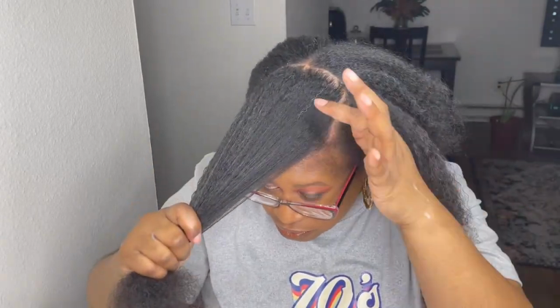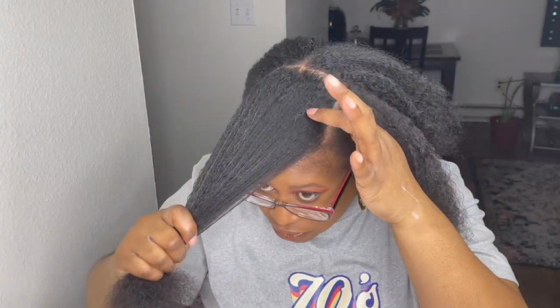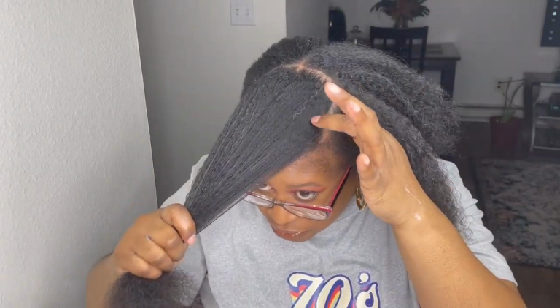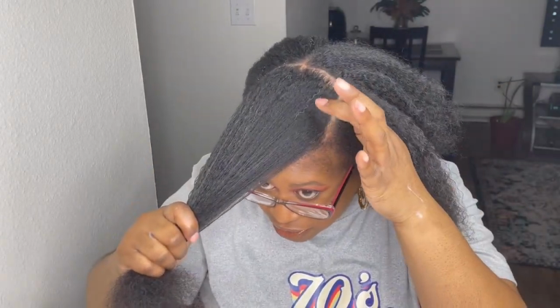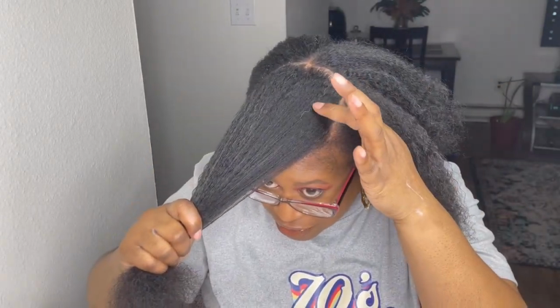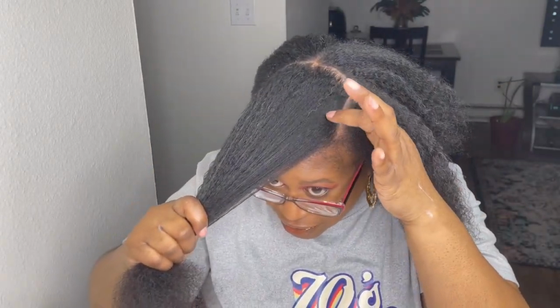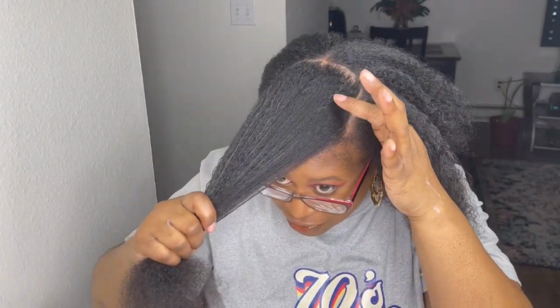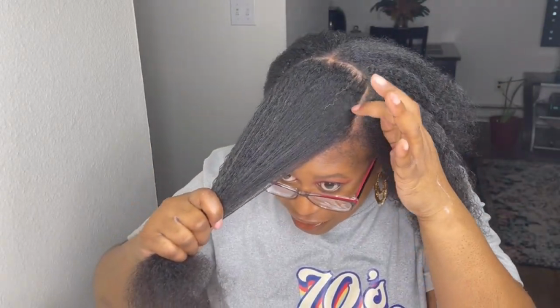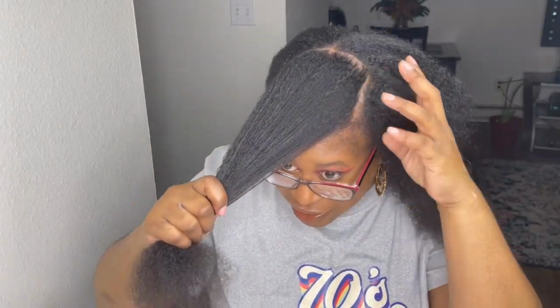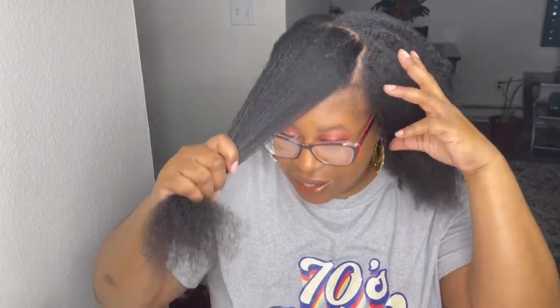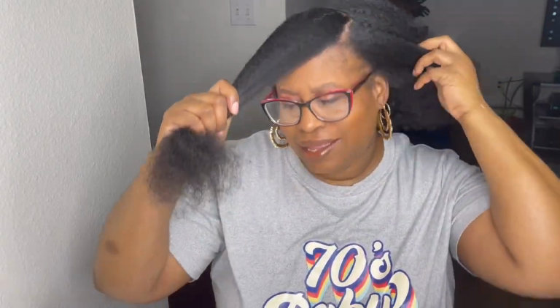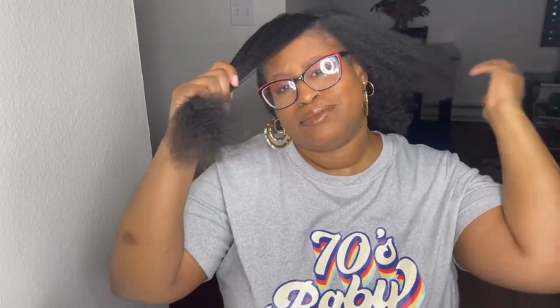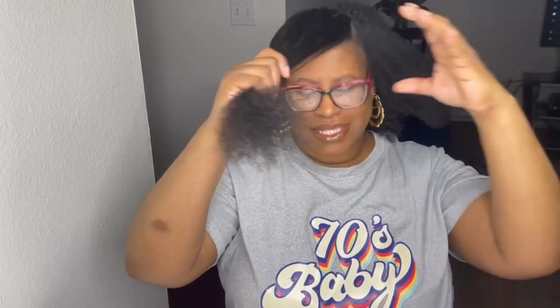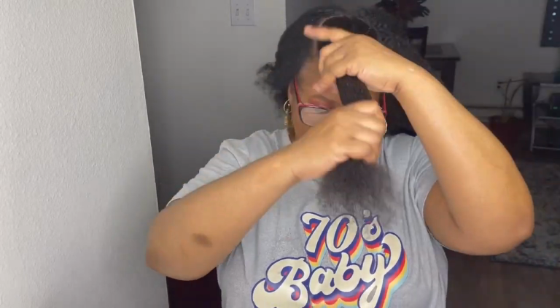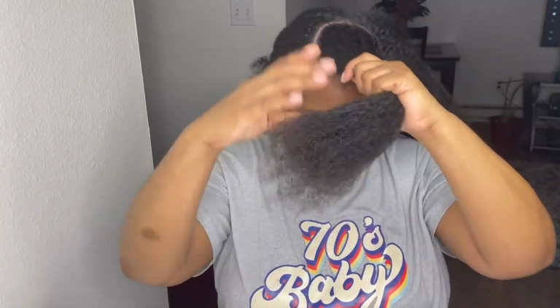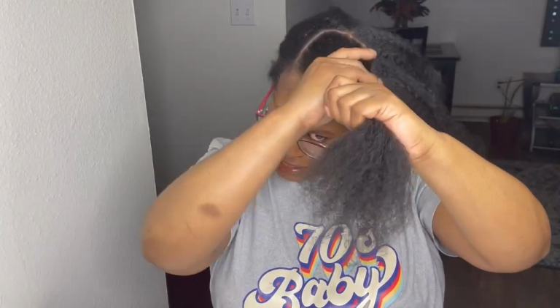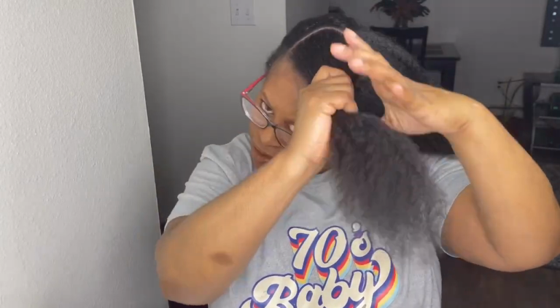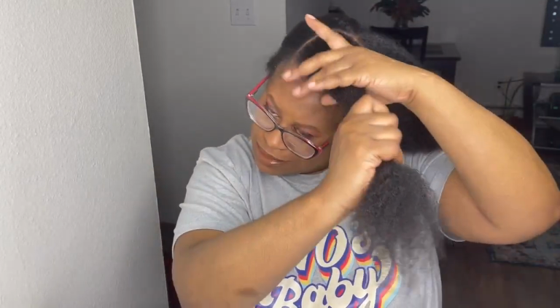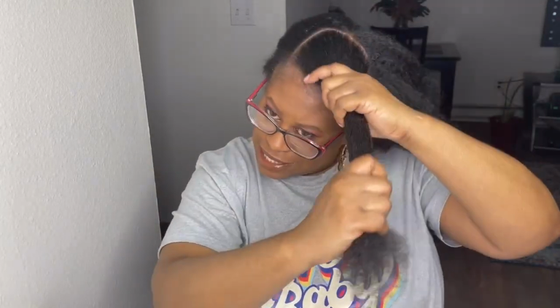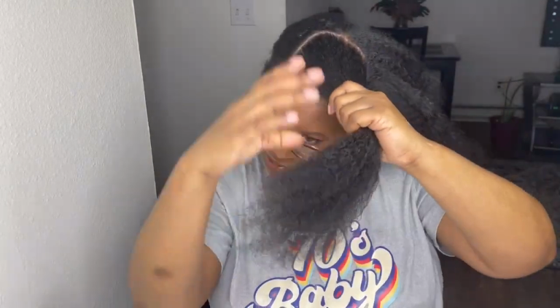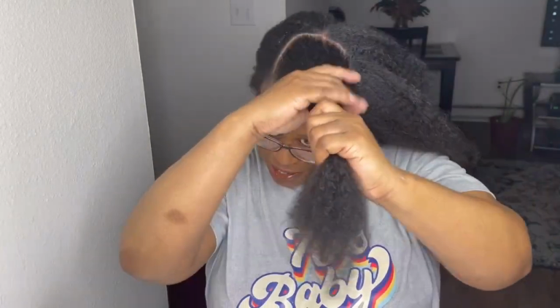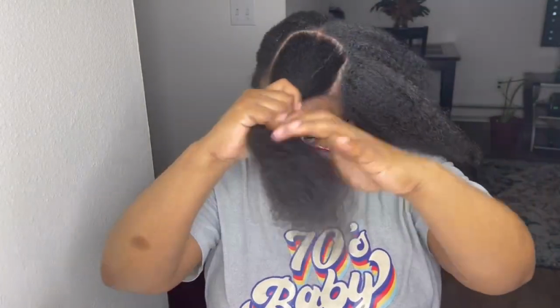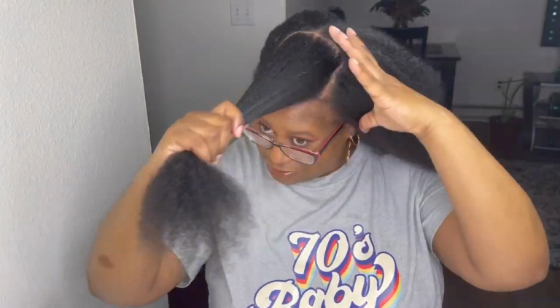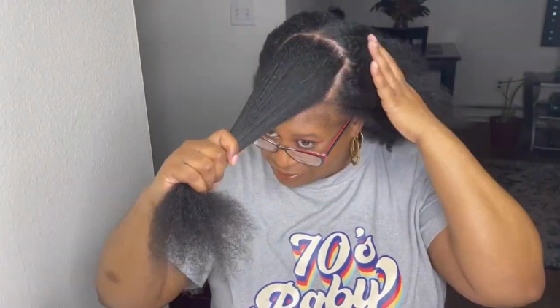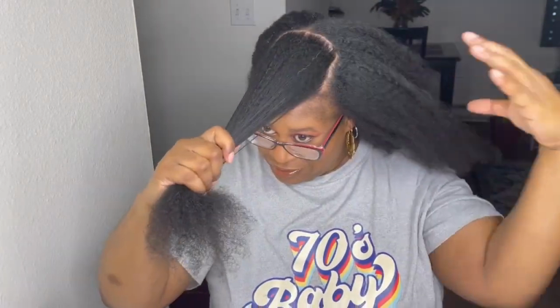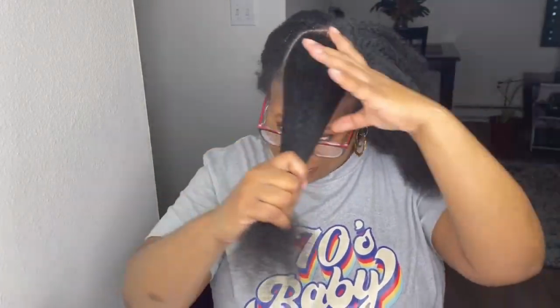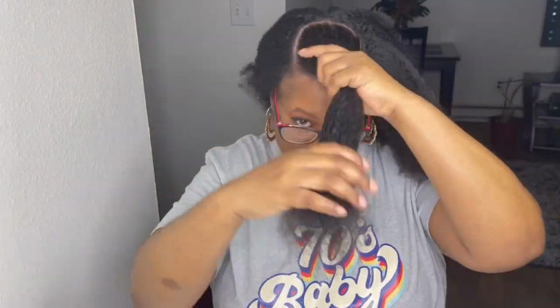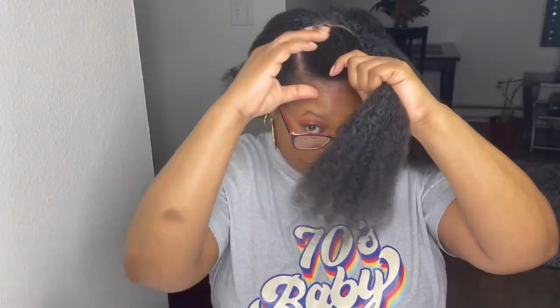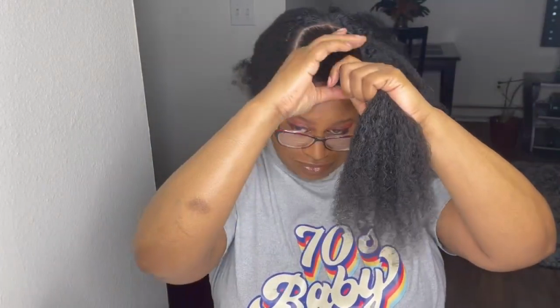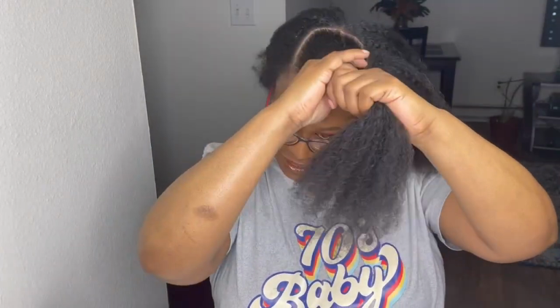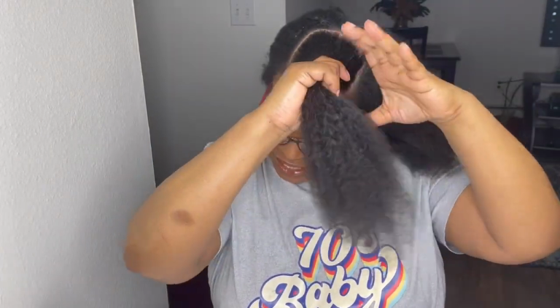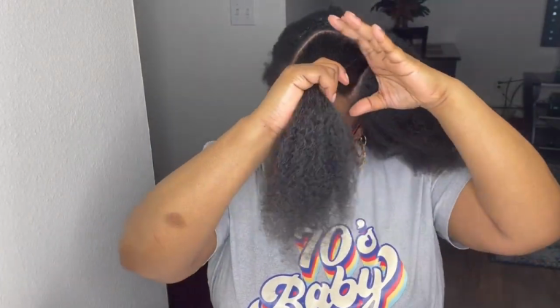Oh, look at that gray! Speaking of gray — did y'all watch my last video? Let's check in.